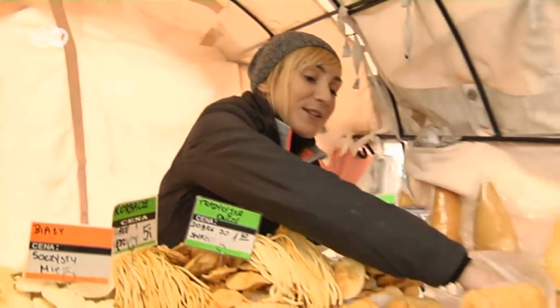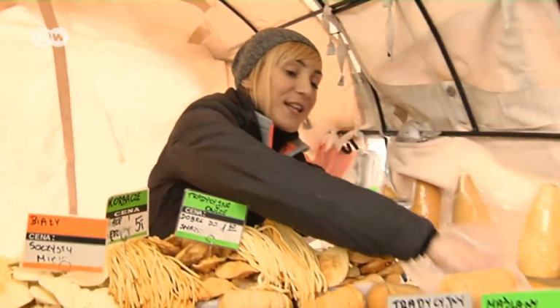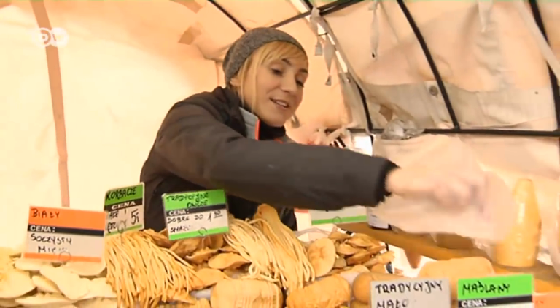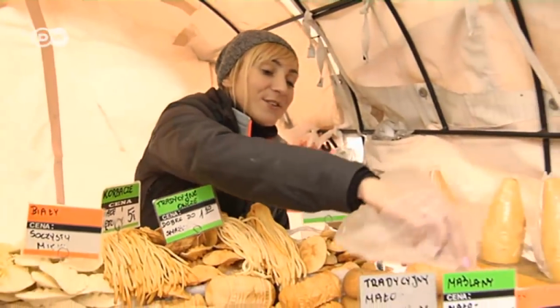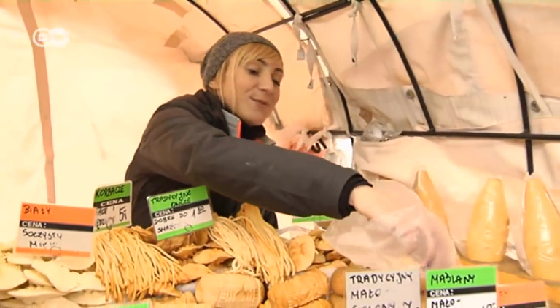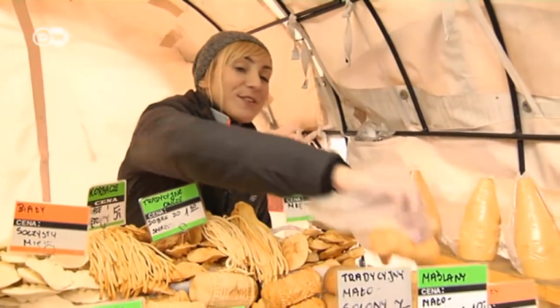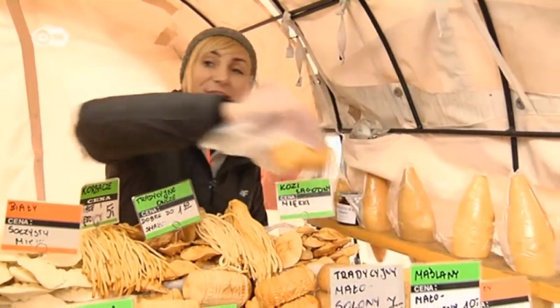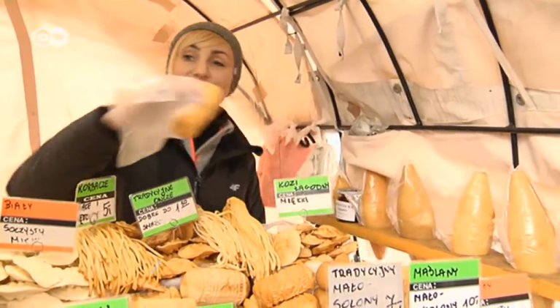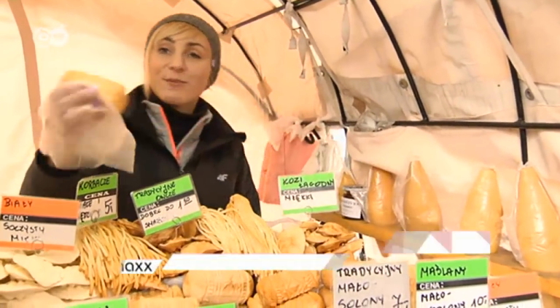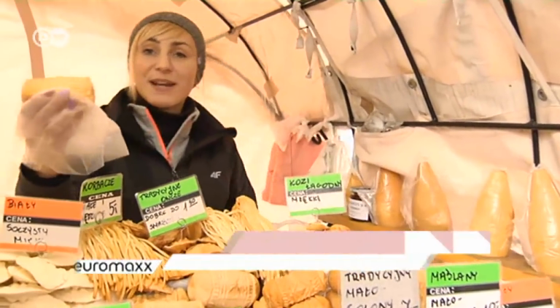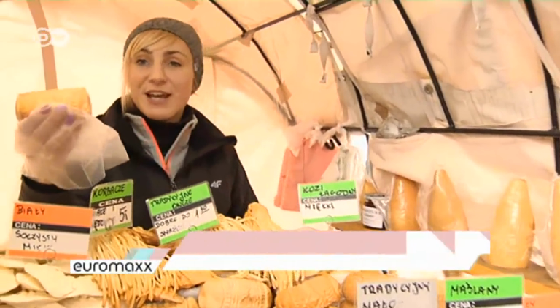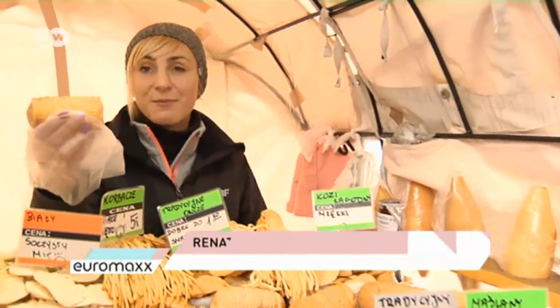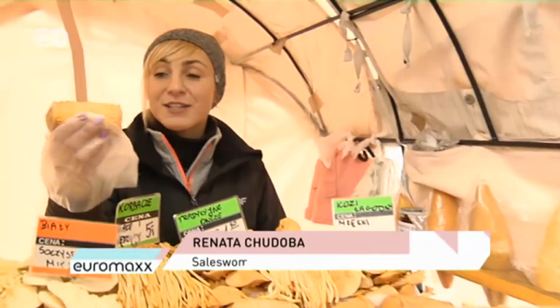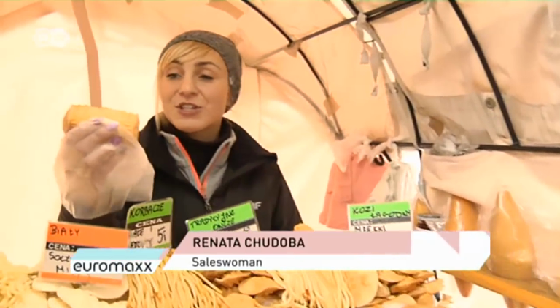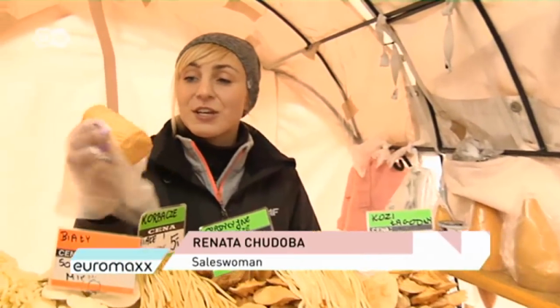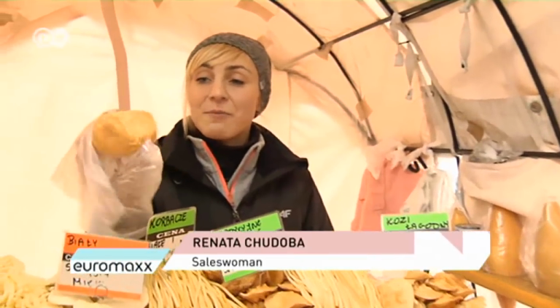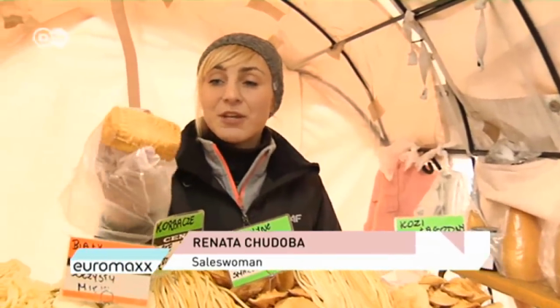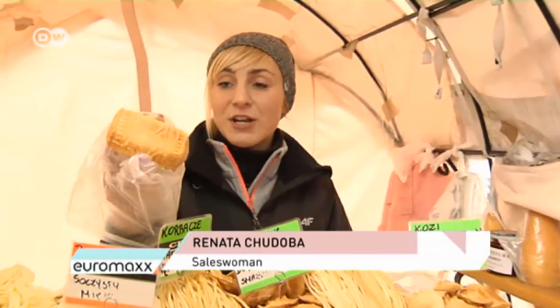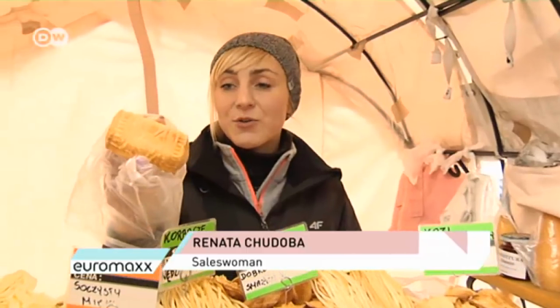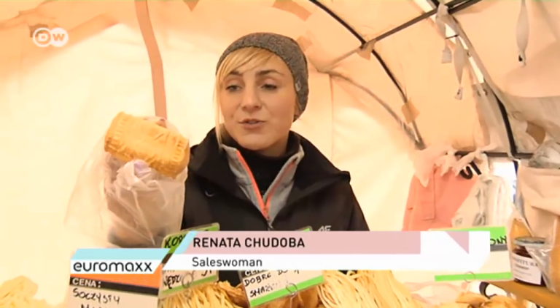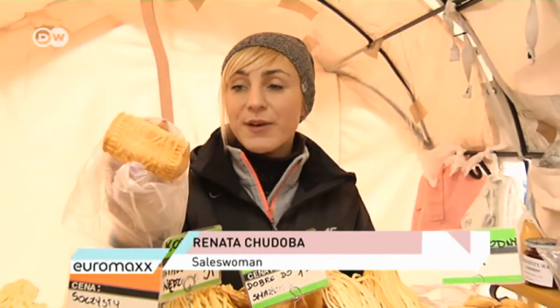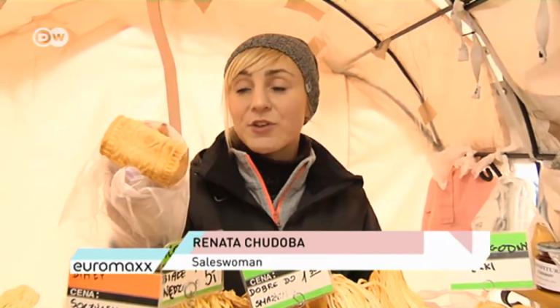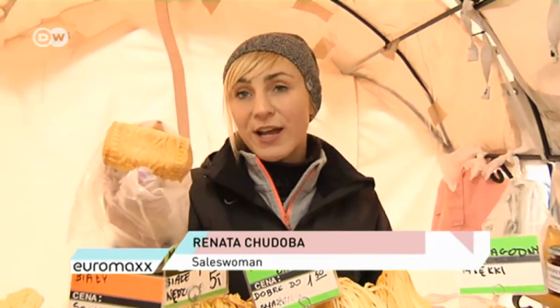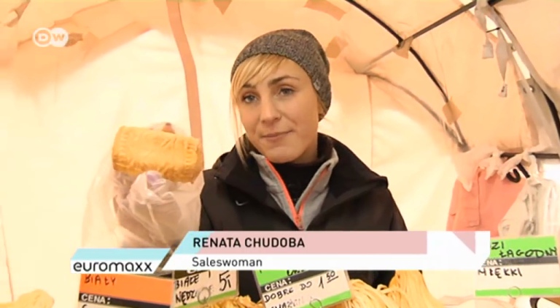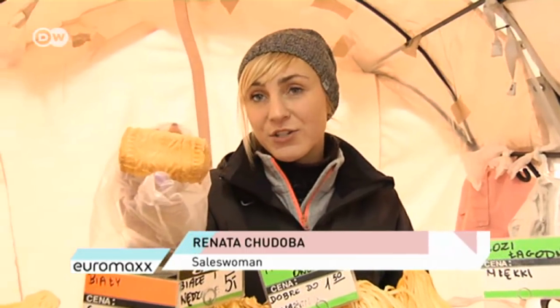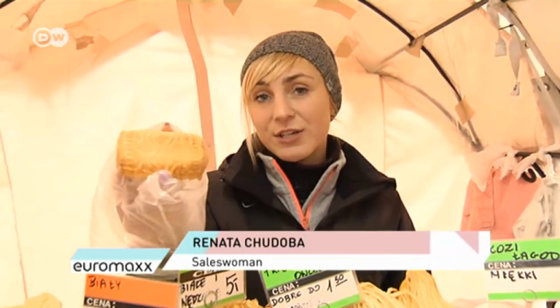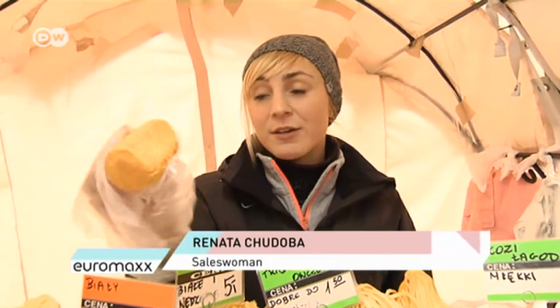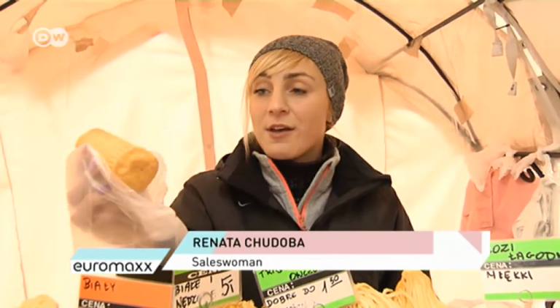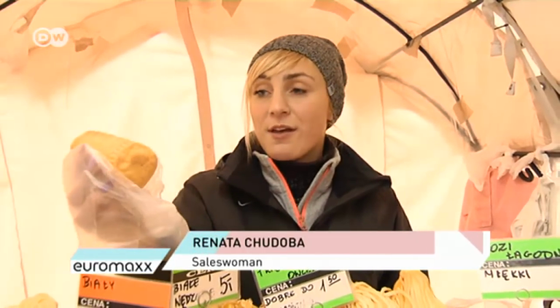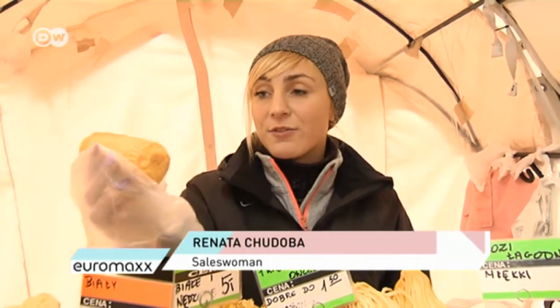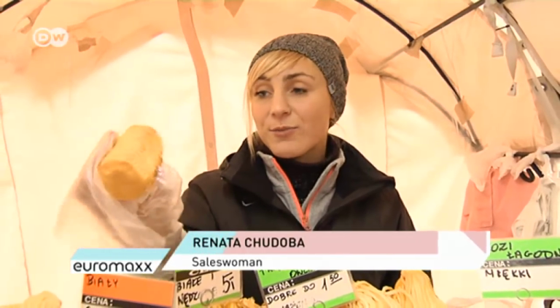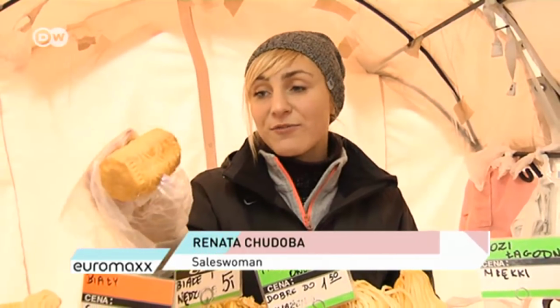The smoked cheese is very aromatic. It tastes best on slices of bread, but you can fry it in a pan.